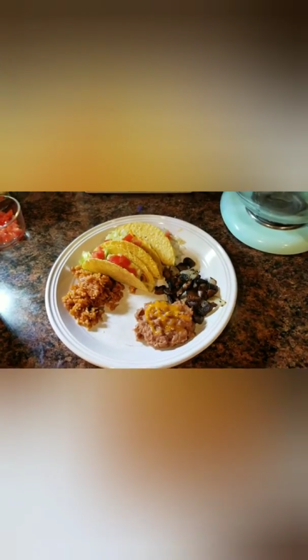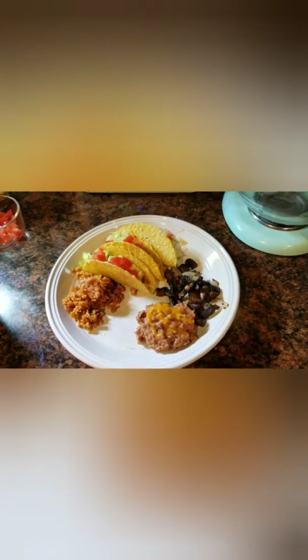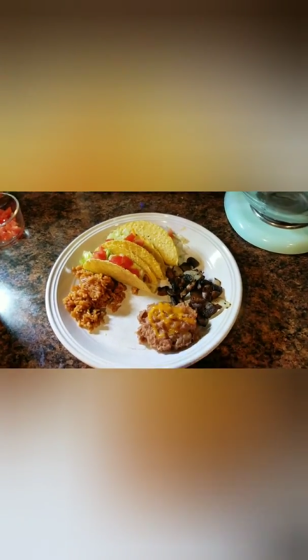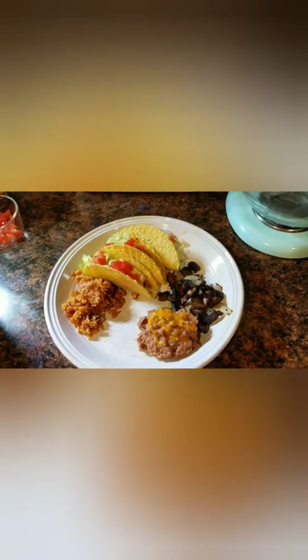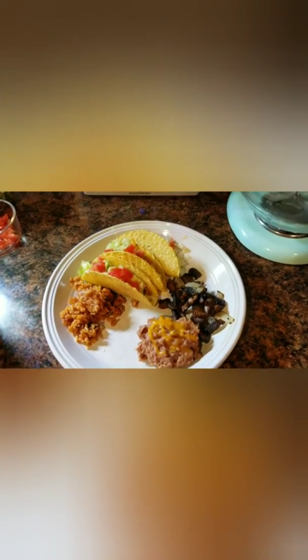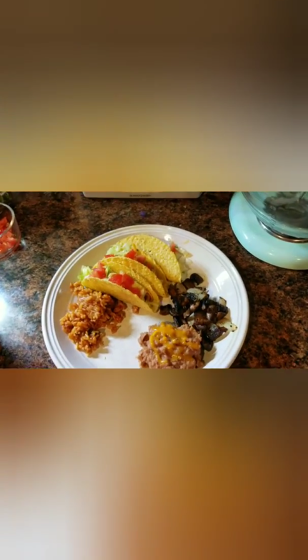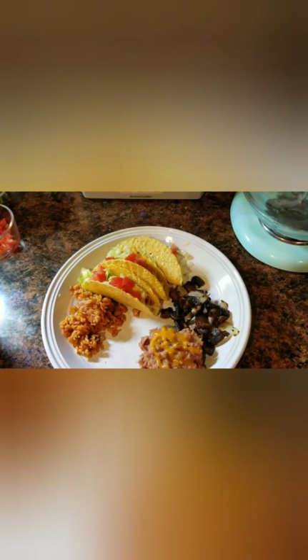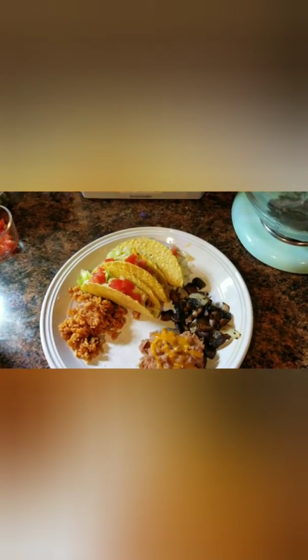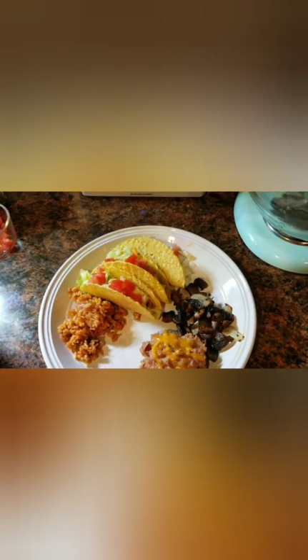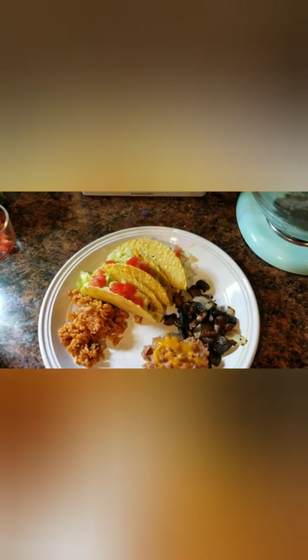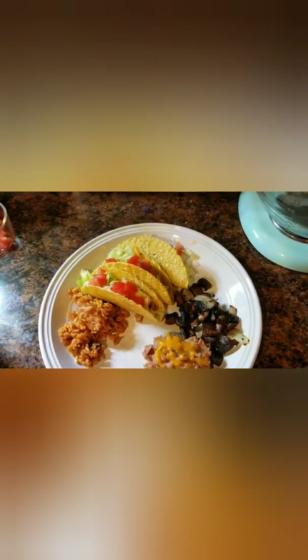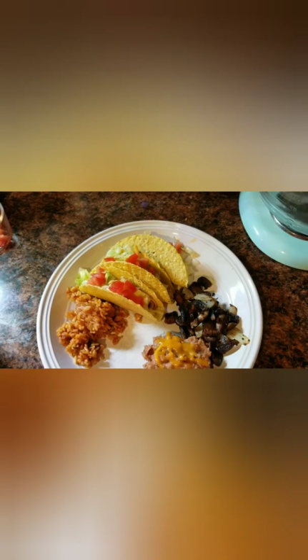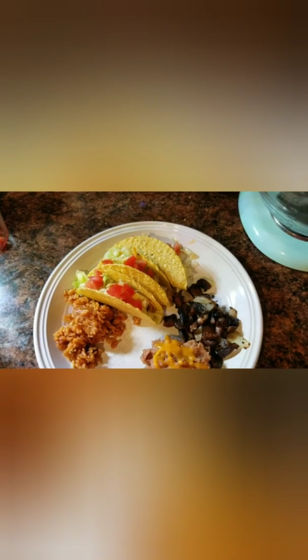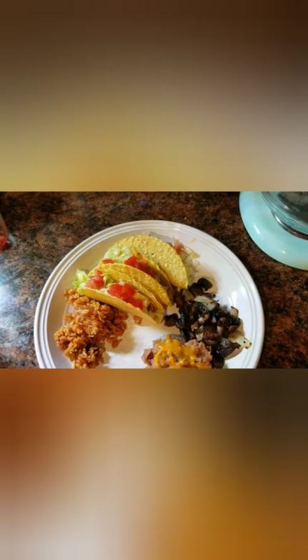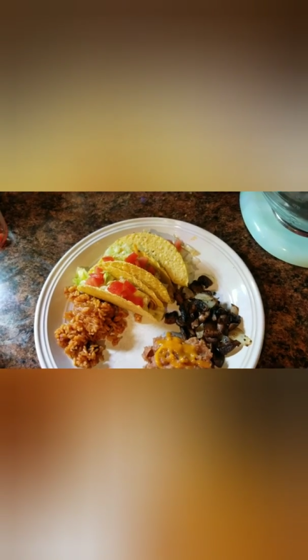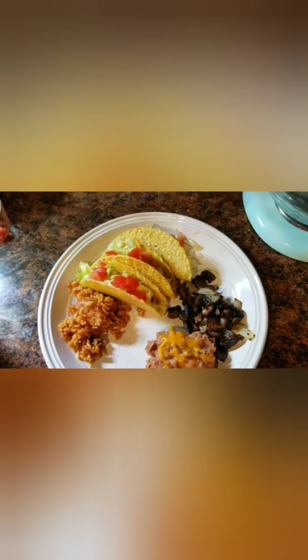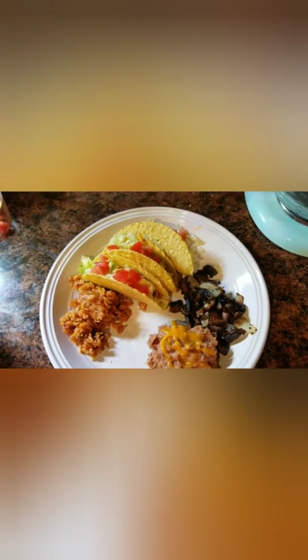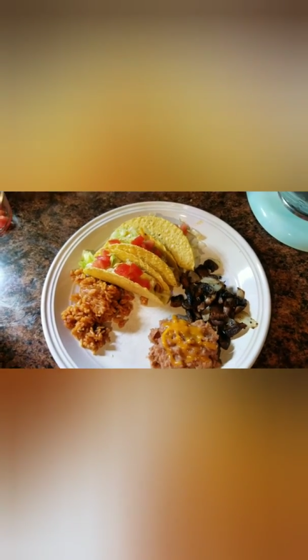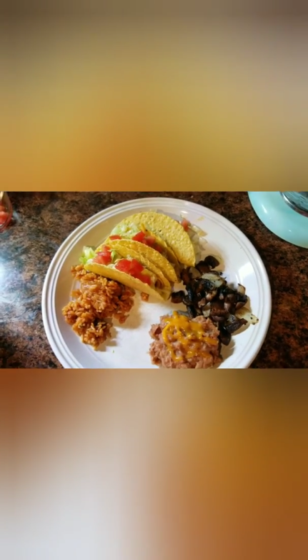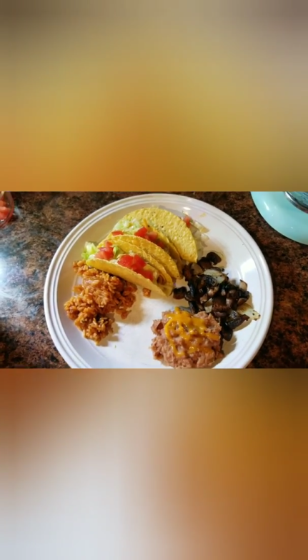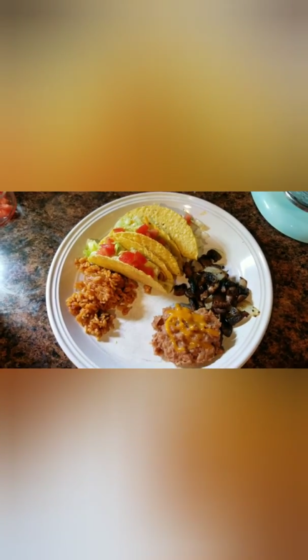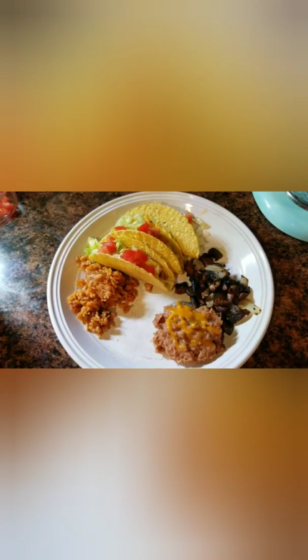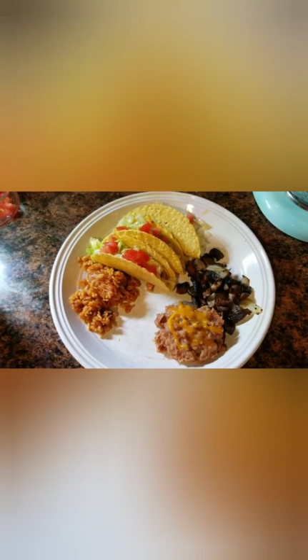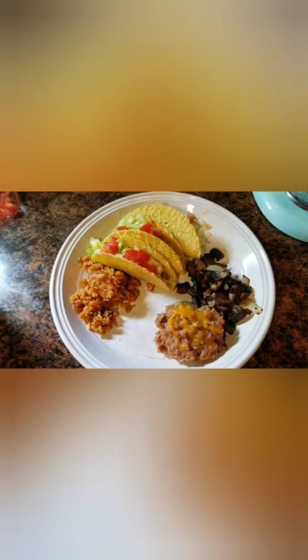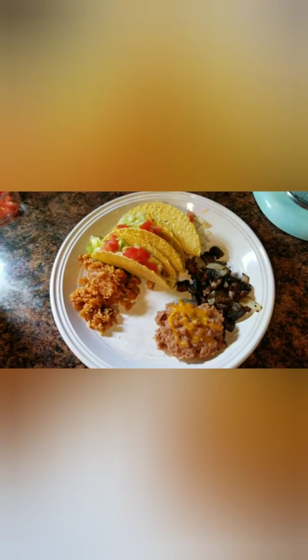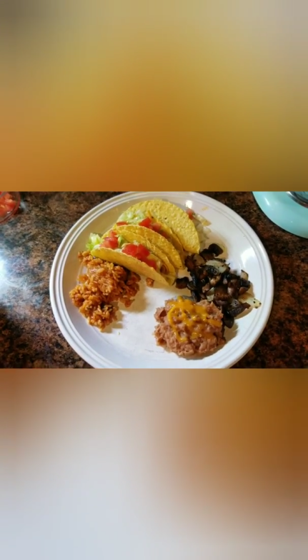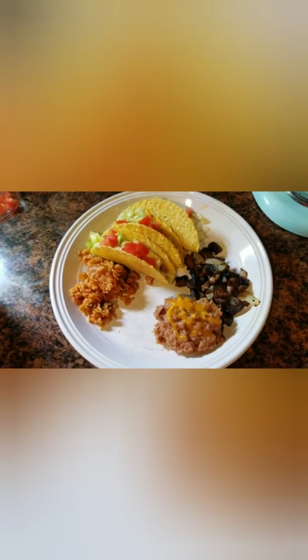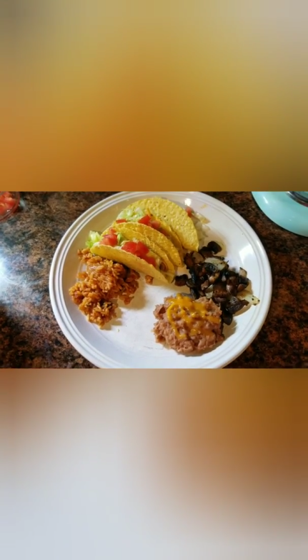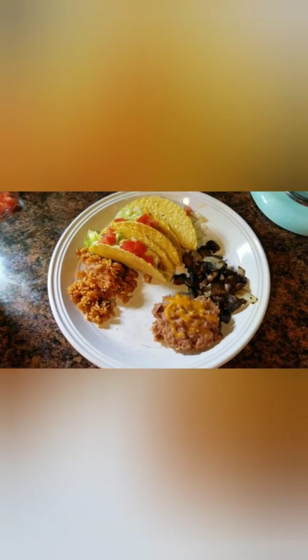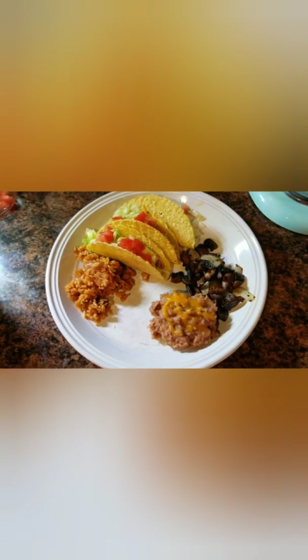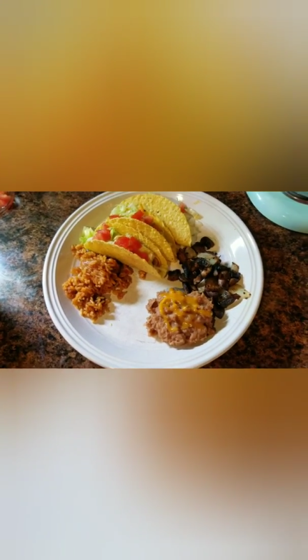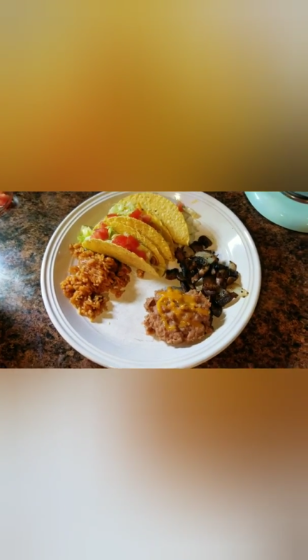So this wraps up my first week of 'what's for dinner.' I hope you guys got some meal ideas. Thank you so much for watching, and I hope you have a great week.